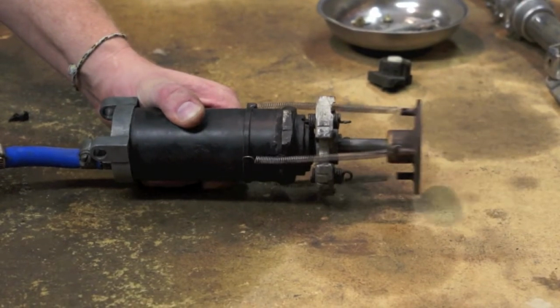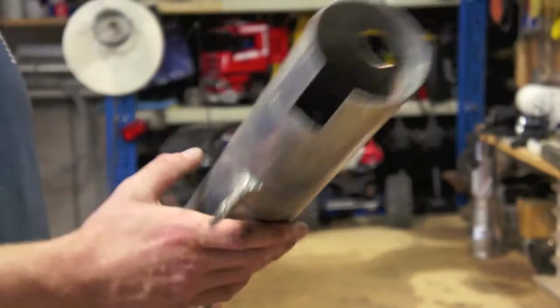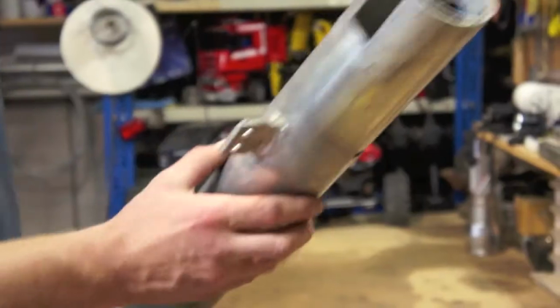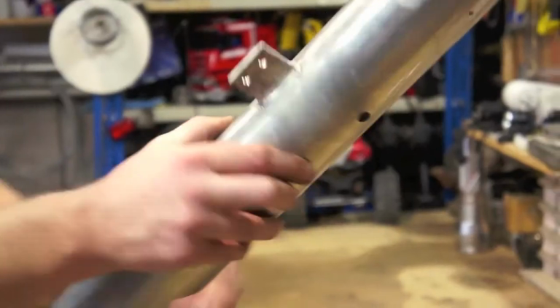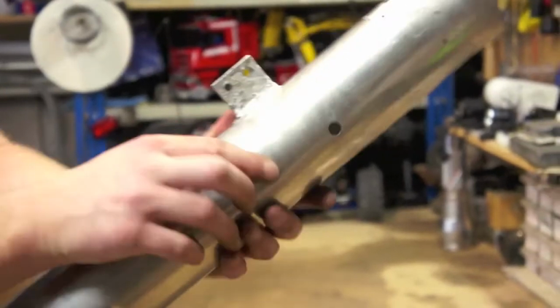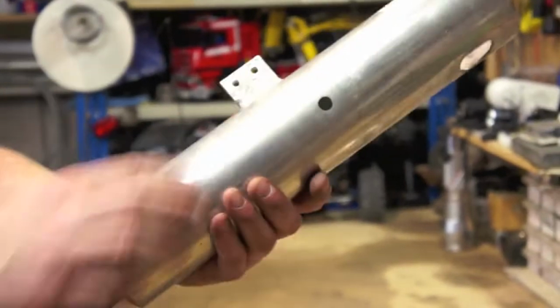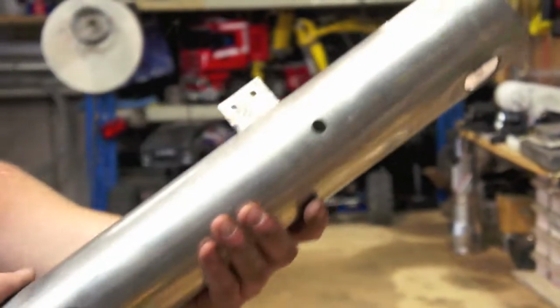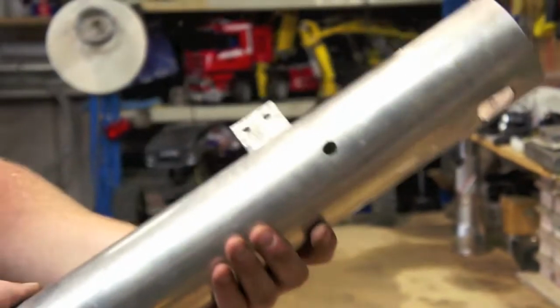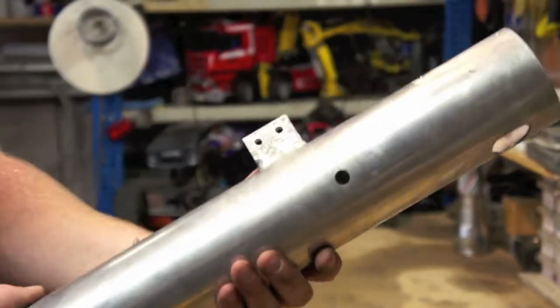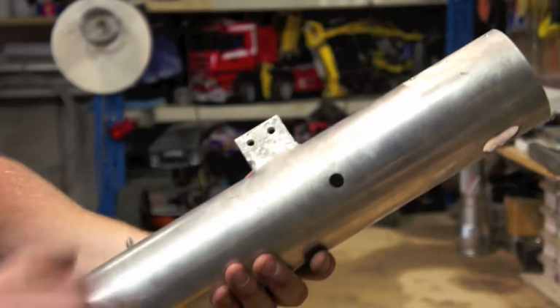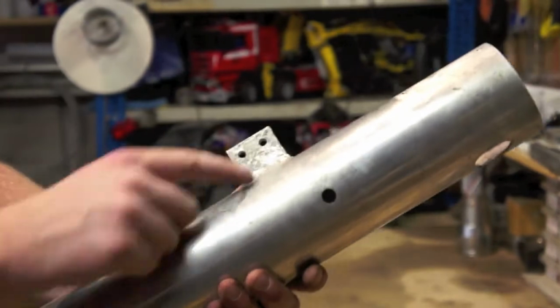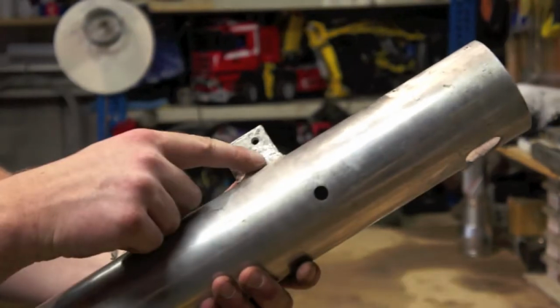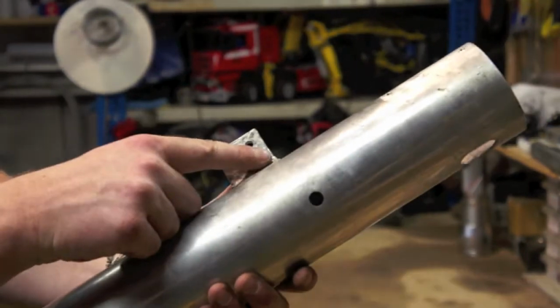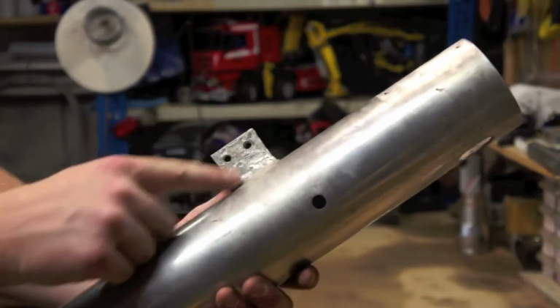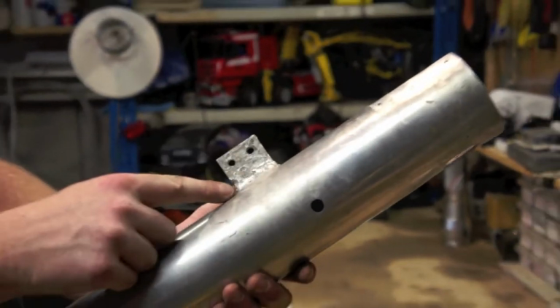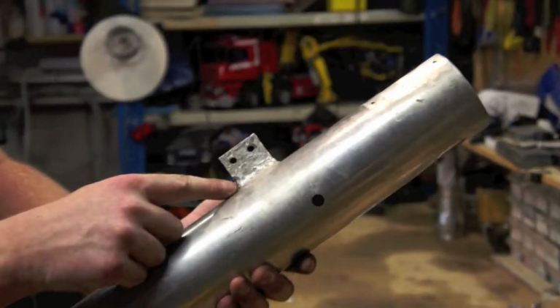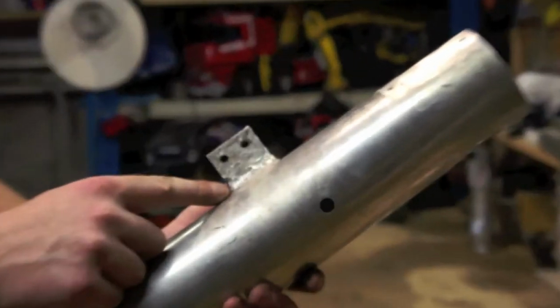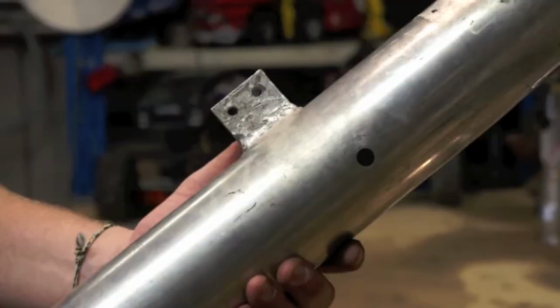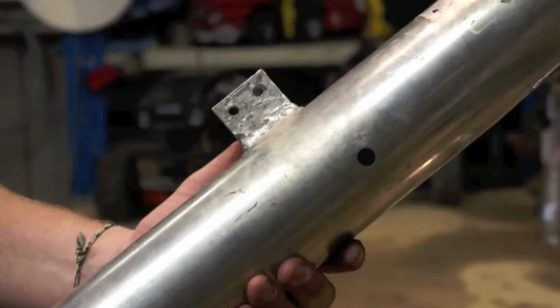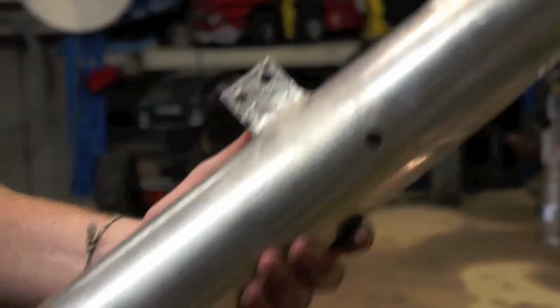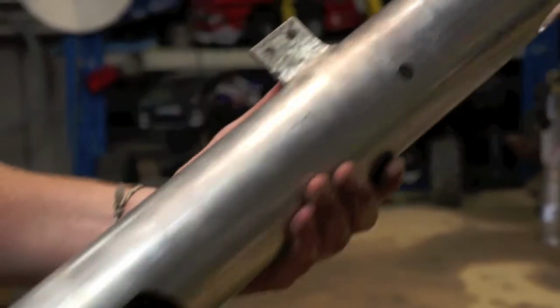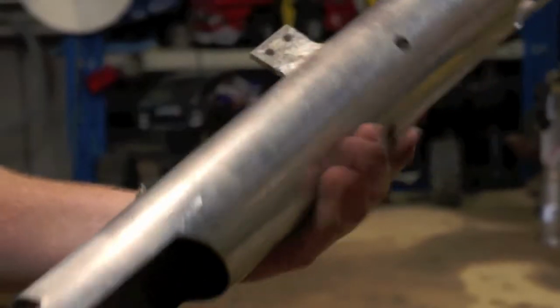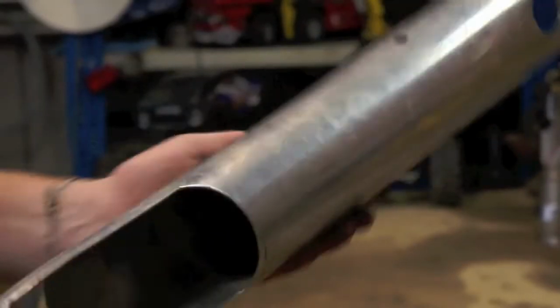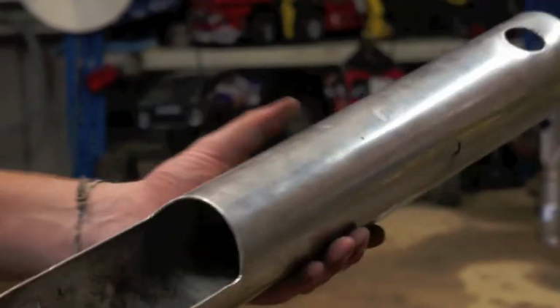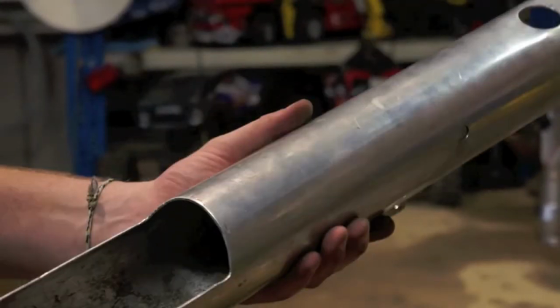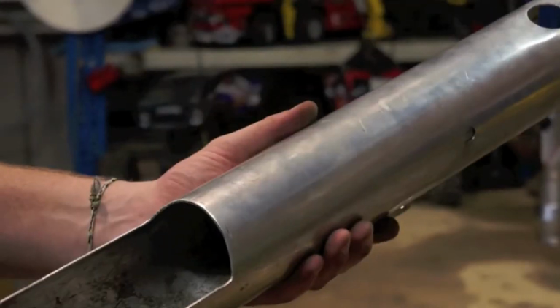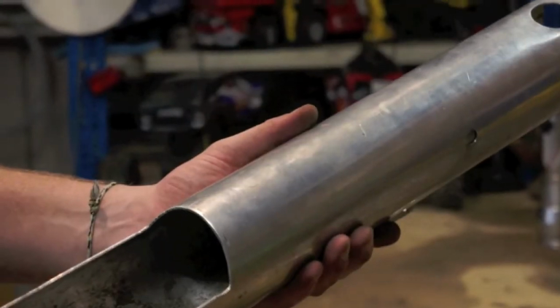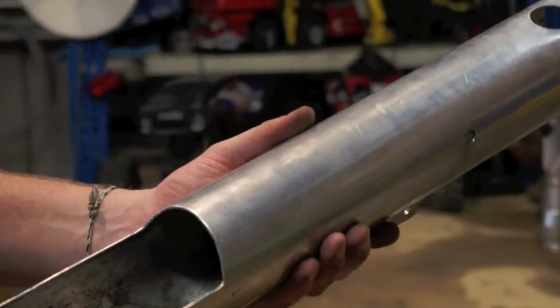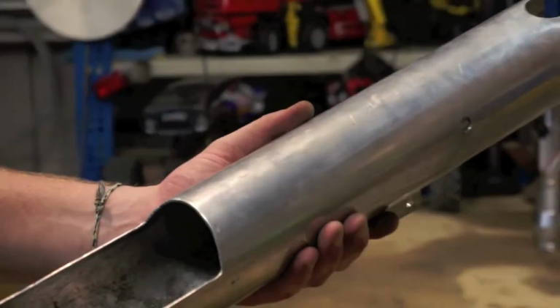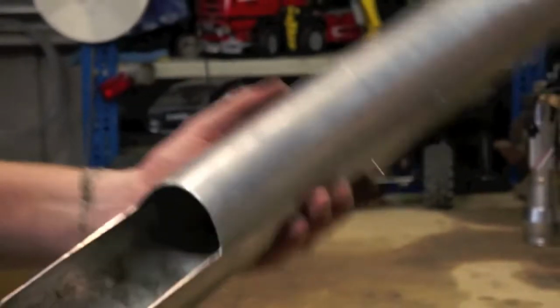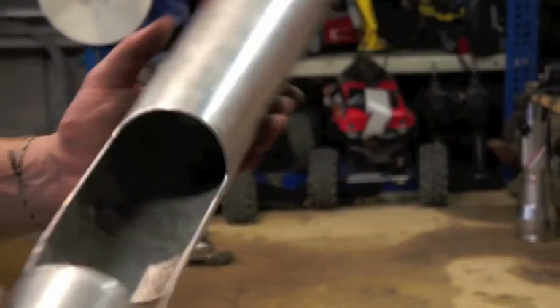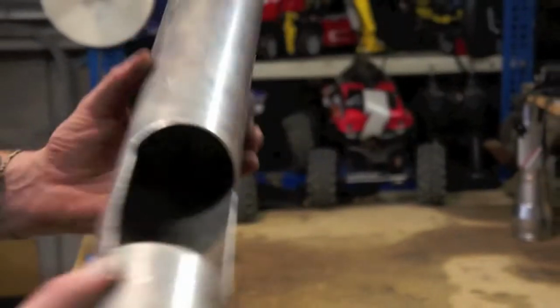Now looking at the housing, it was made from 82mm or three and a quarter inch aluminium irrigation pipe, sanded and then polished.